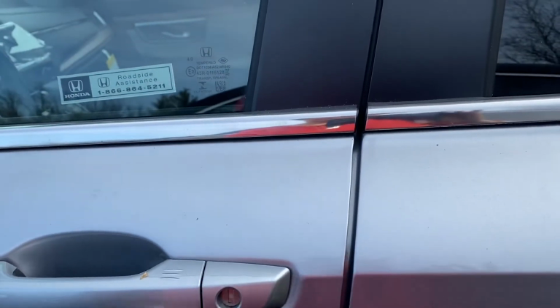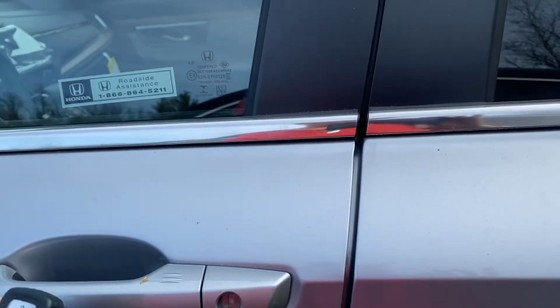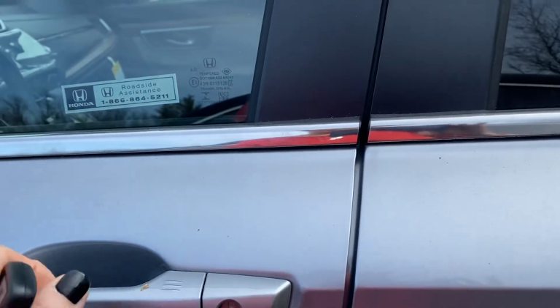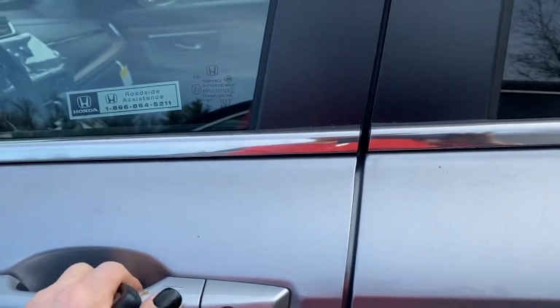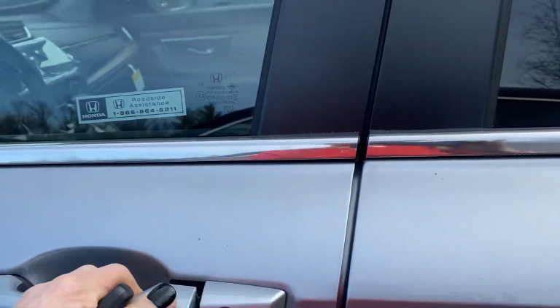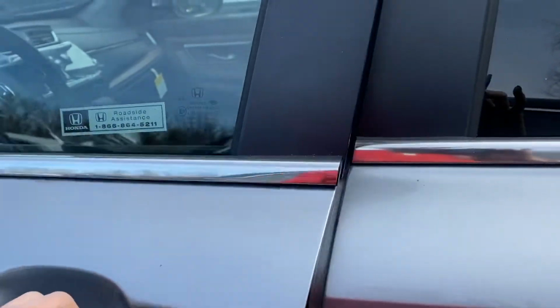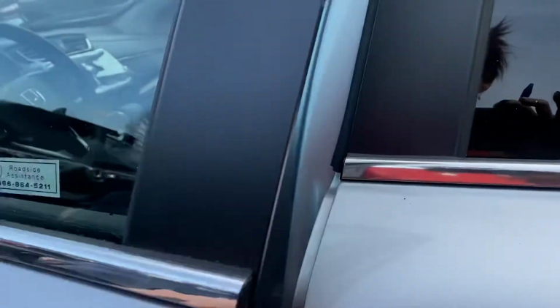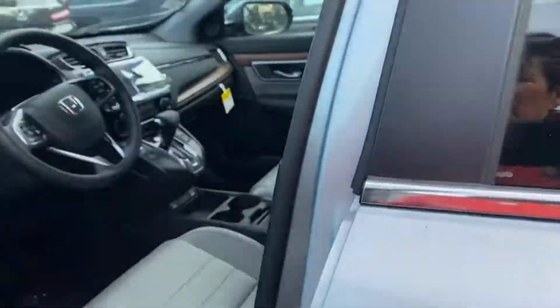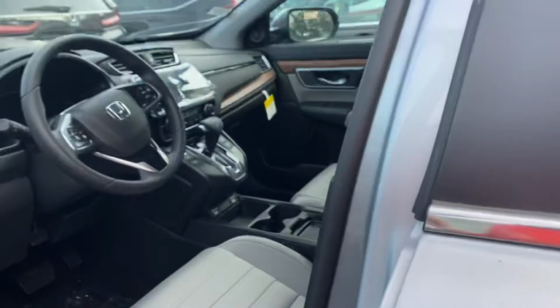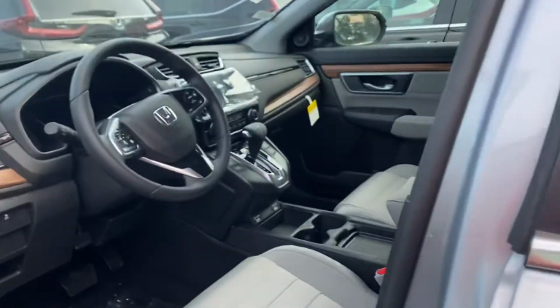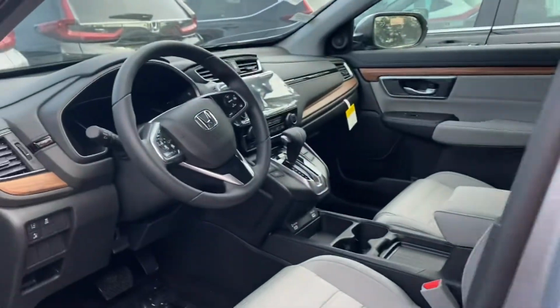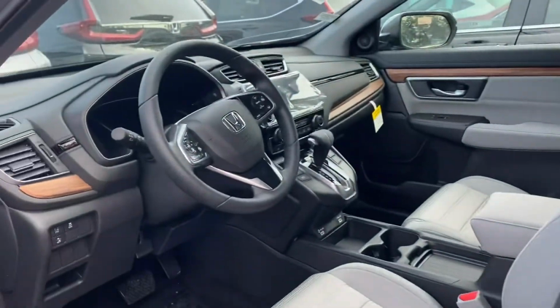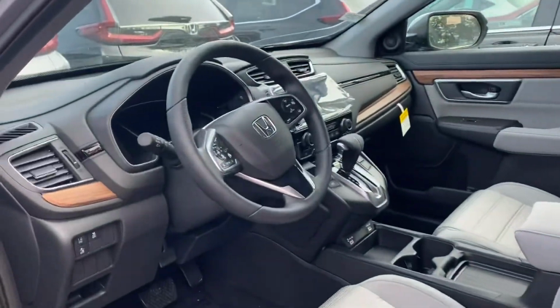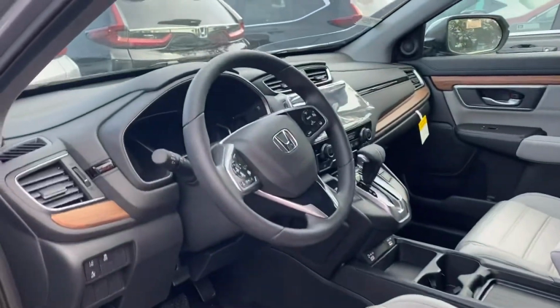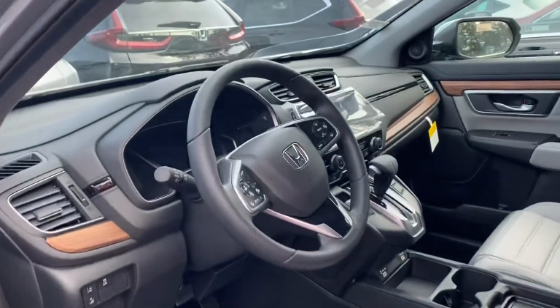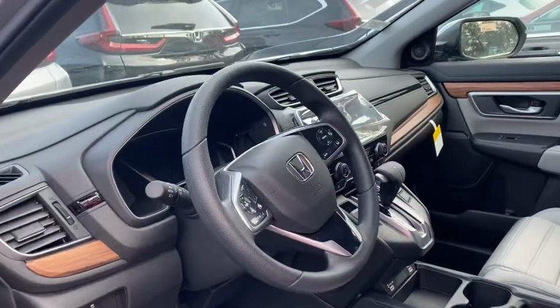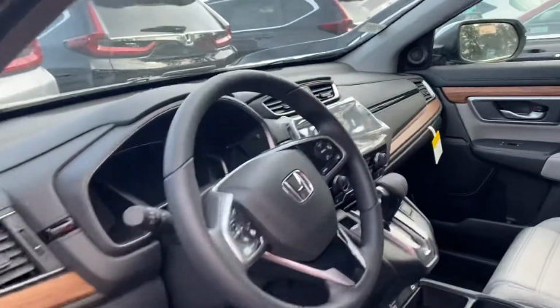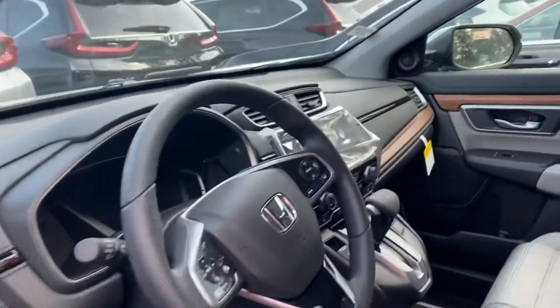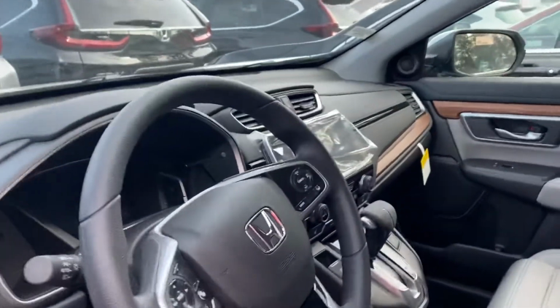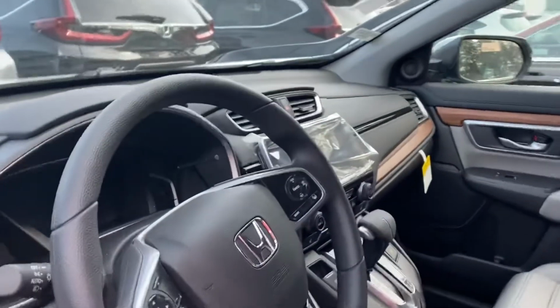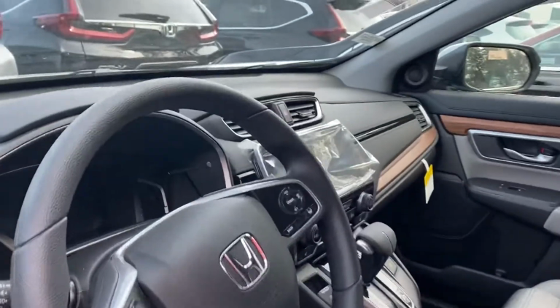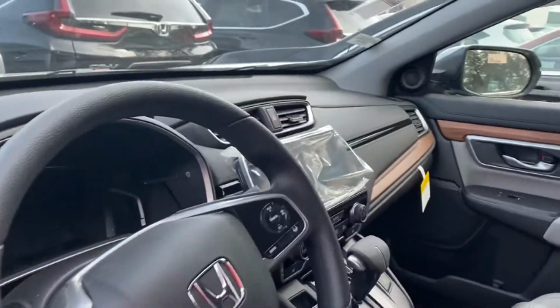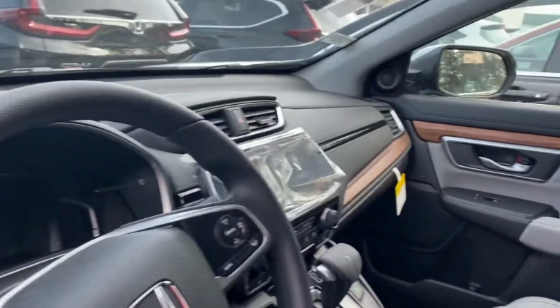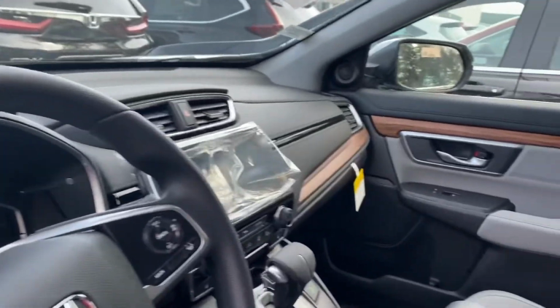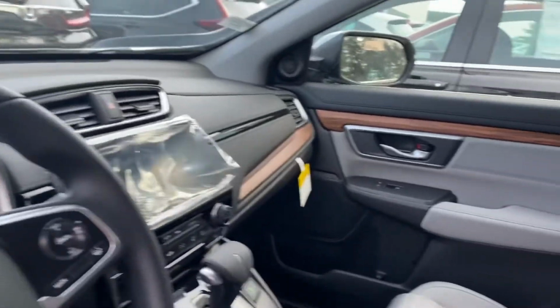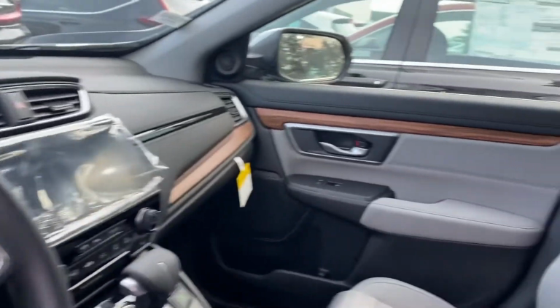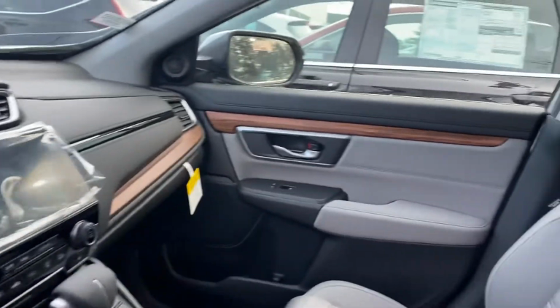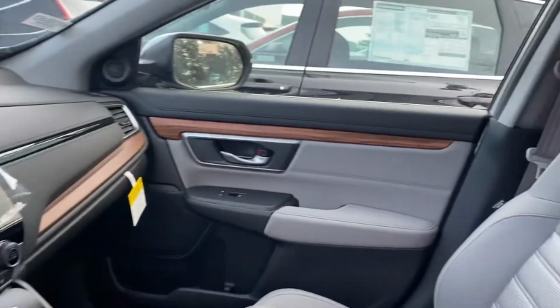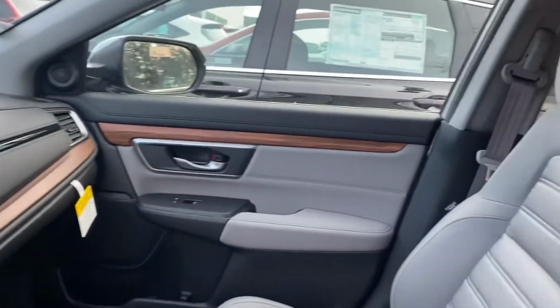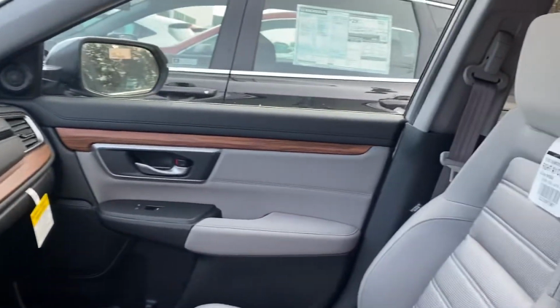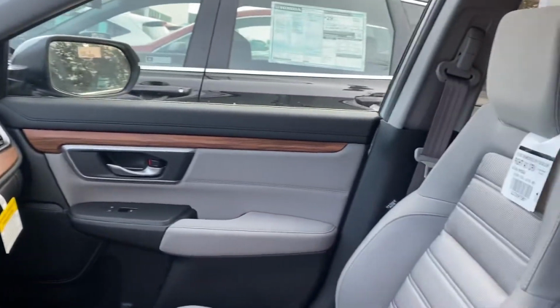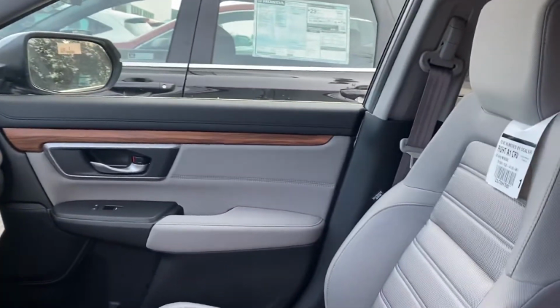Apple CarPlay and Android Auto are standard equipment. Heated front seats are also standard.